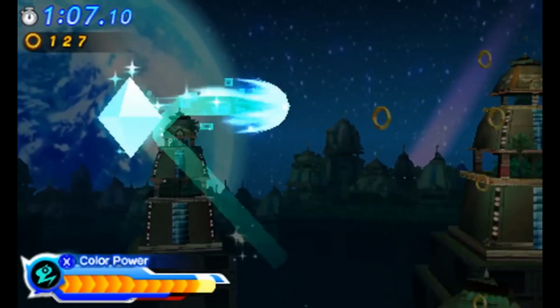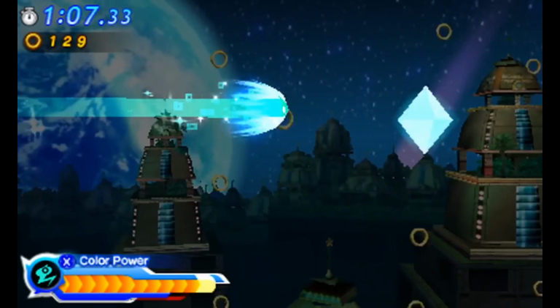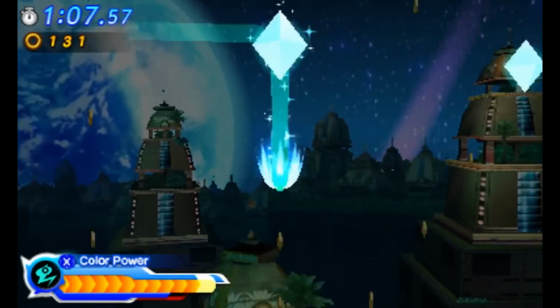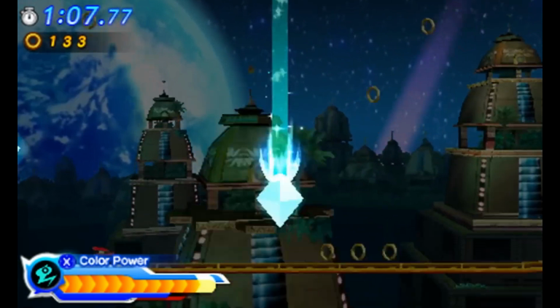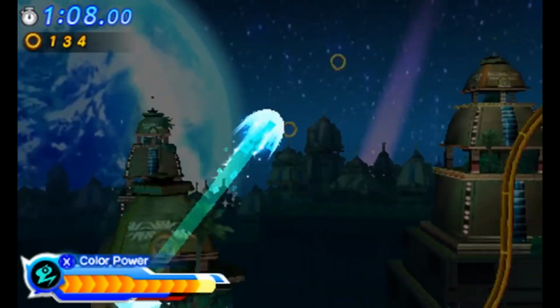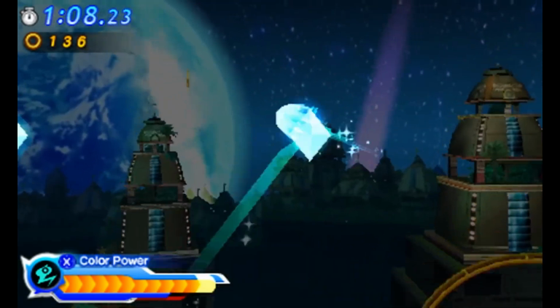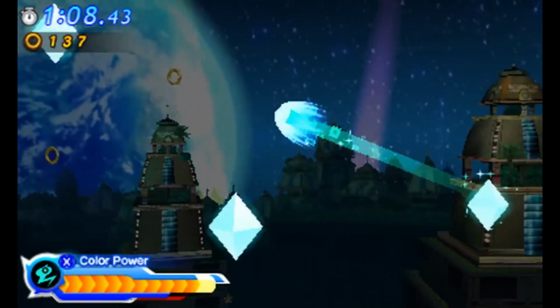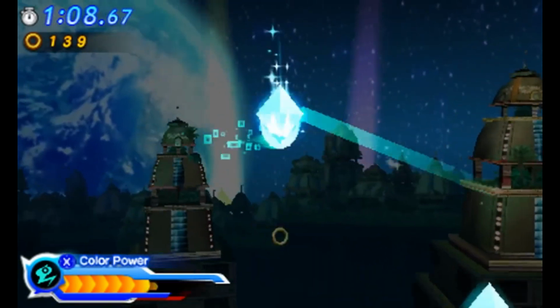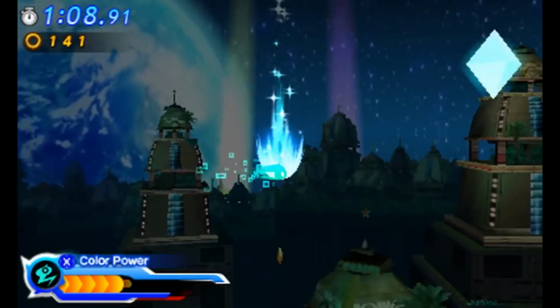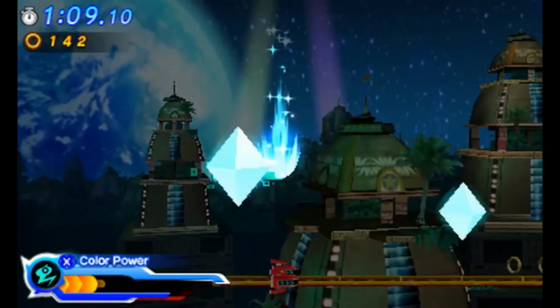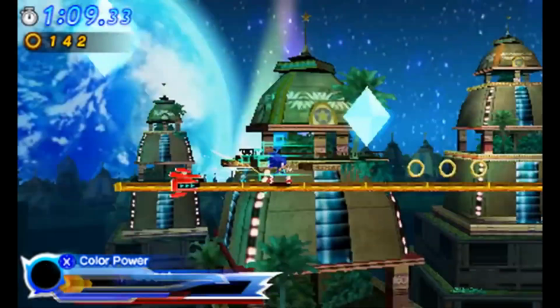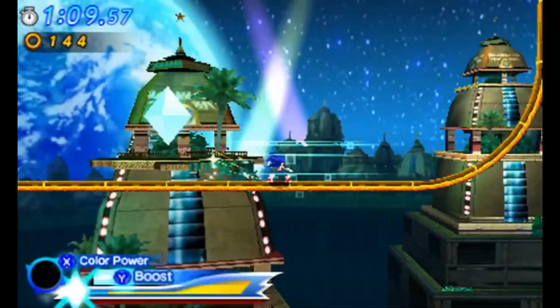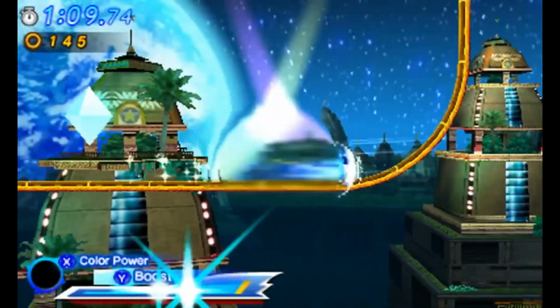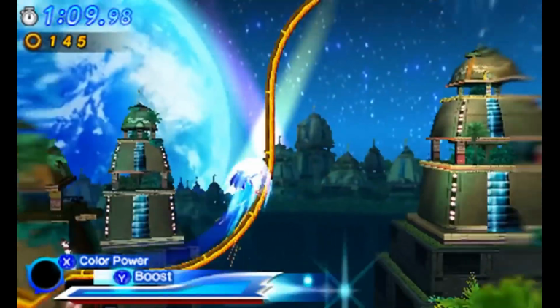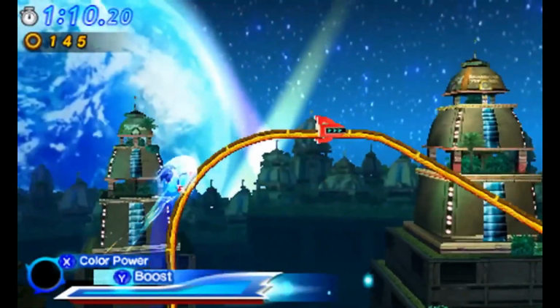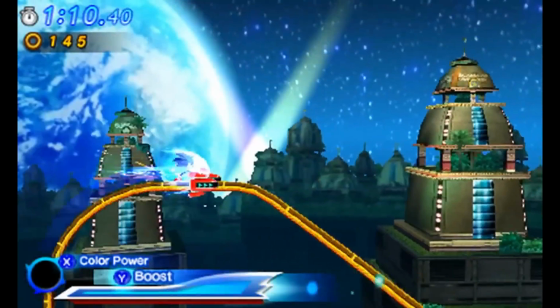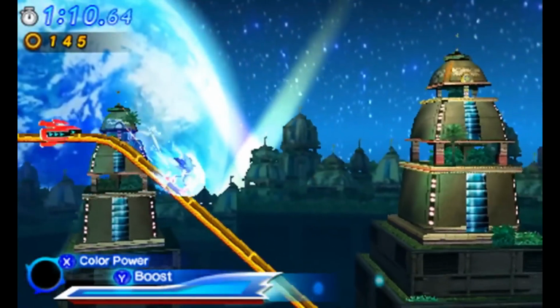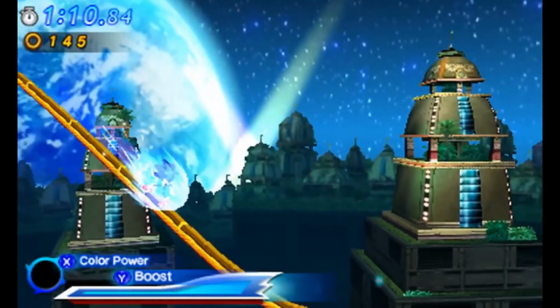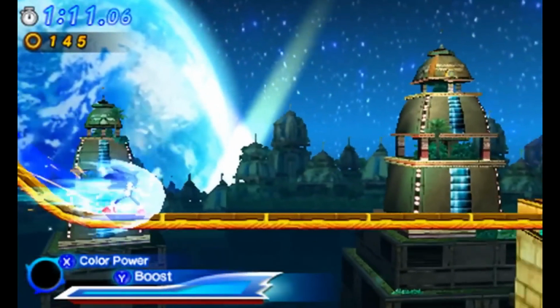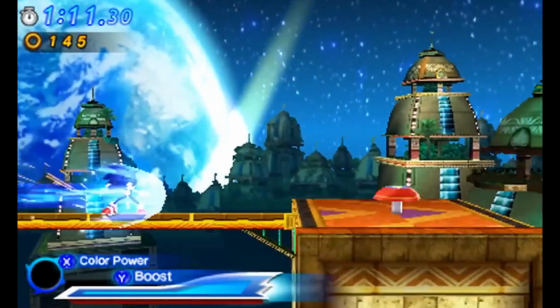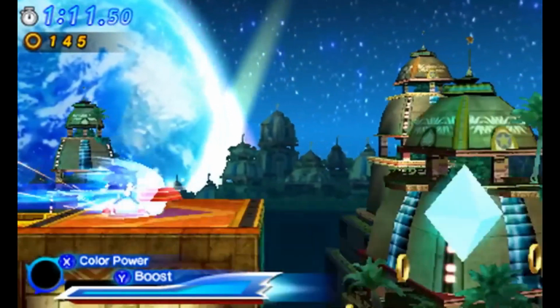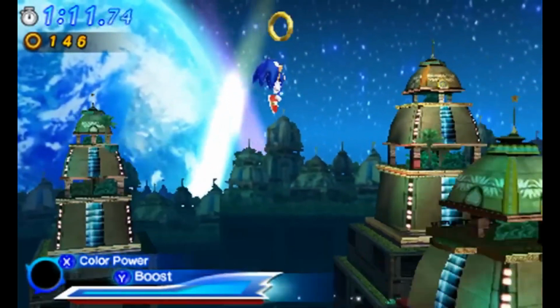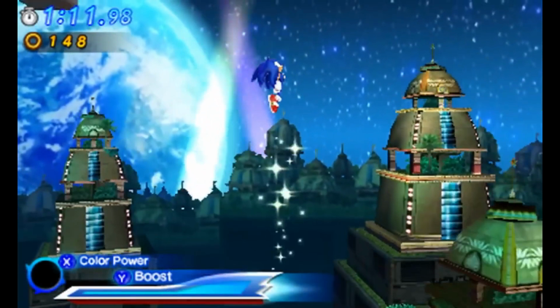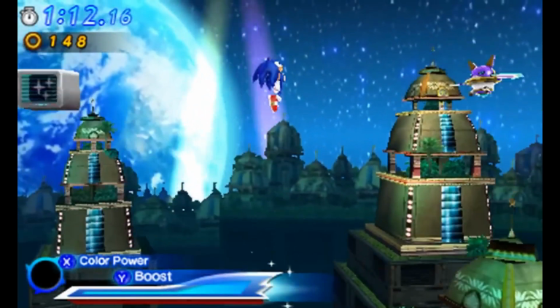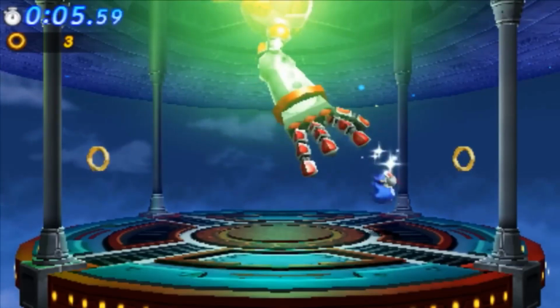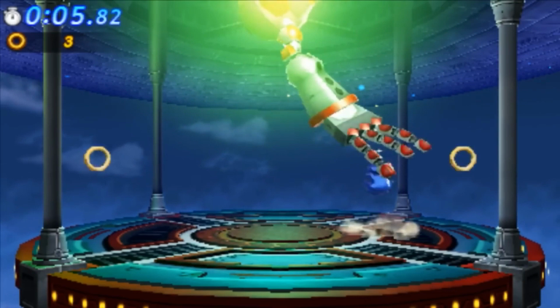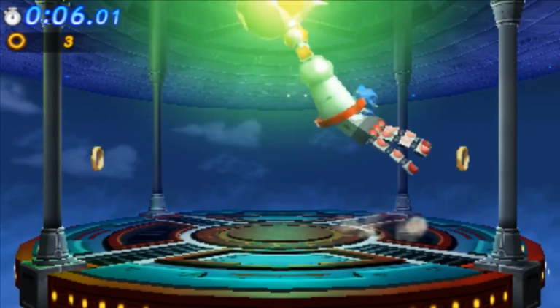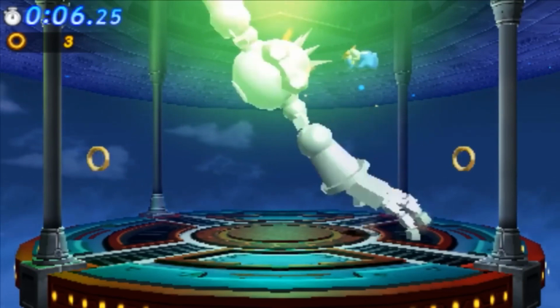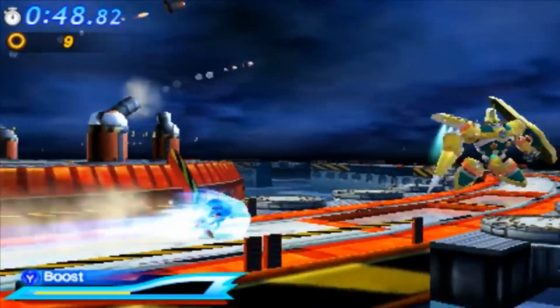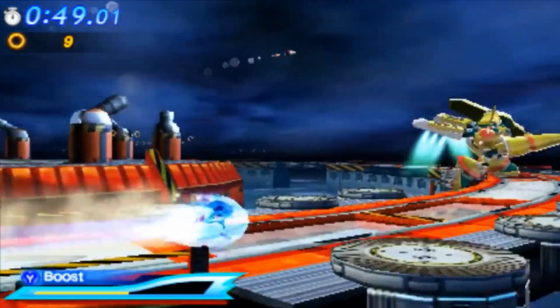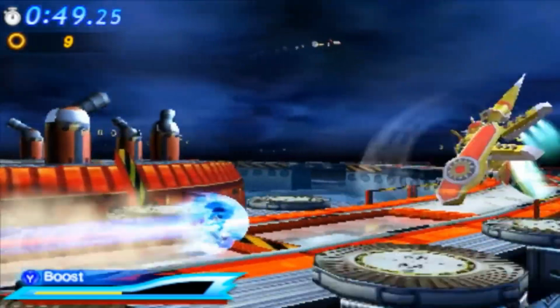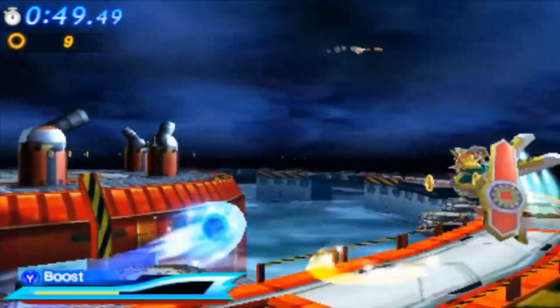We also got two other bosses besides the BioLizard, which are Big Arm and Egg Emperor.